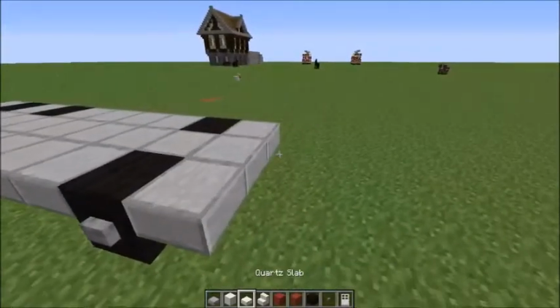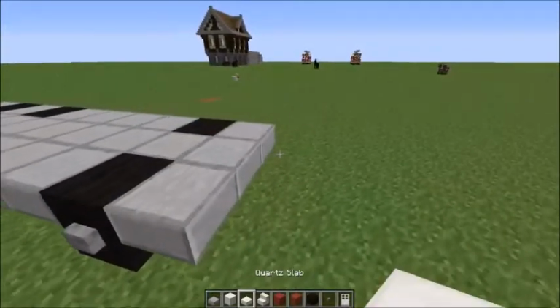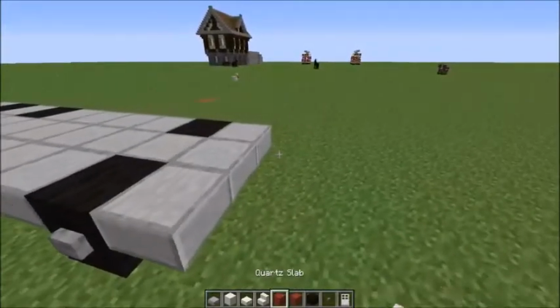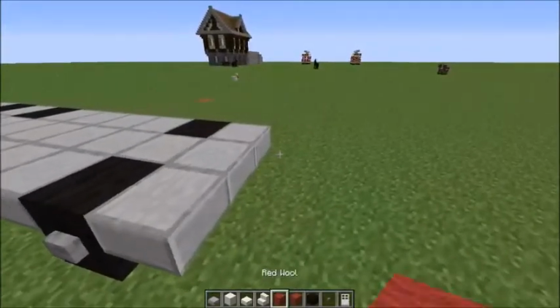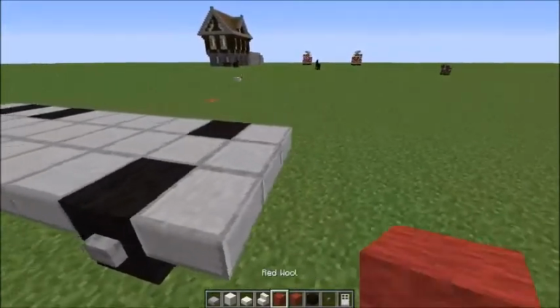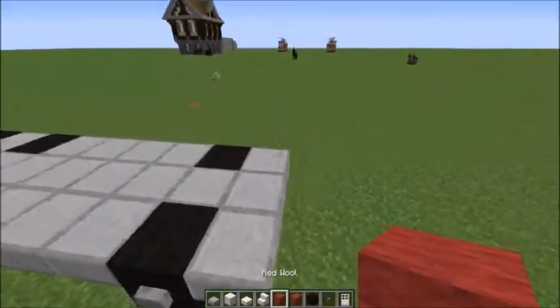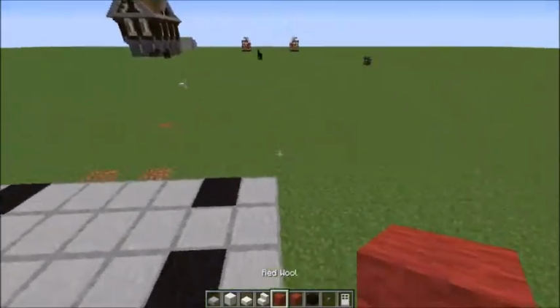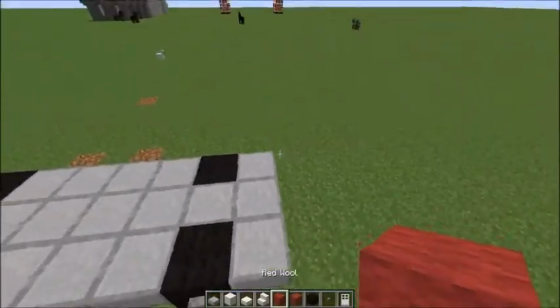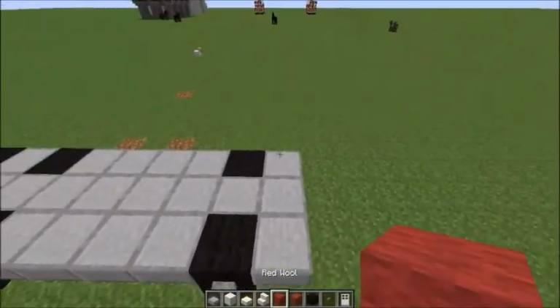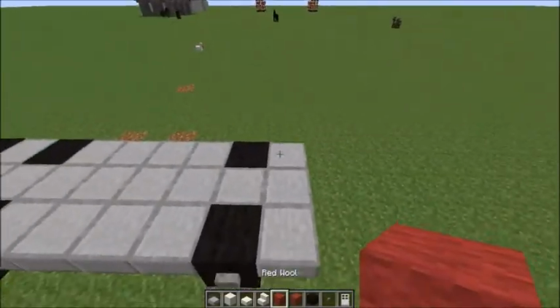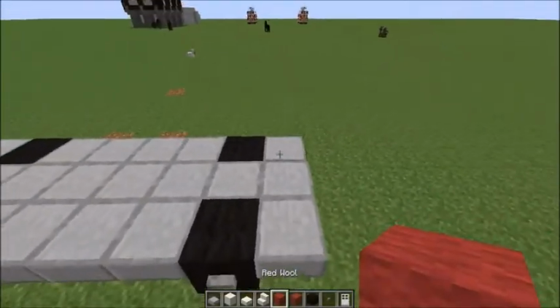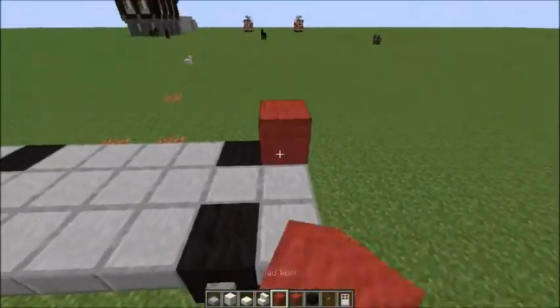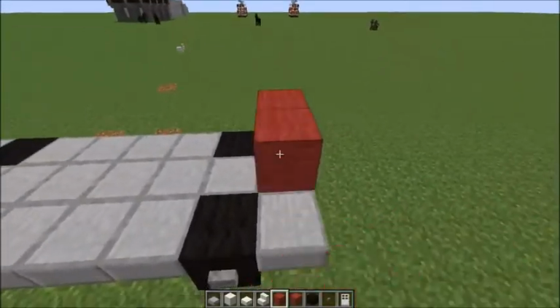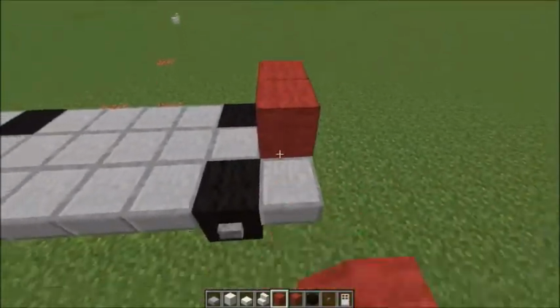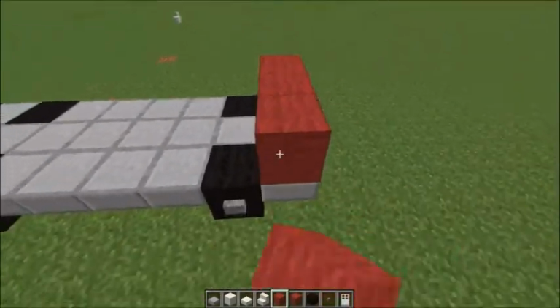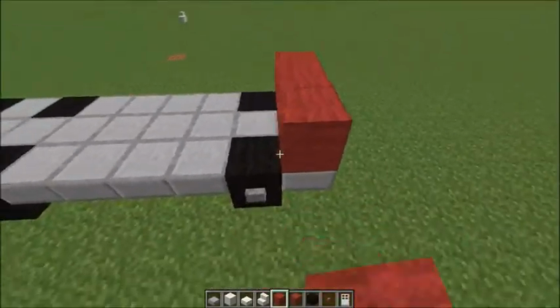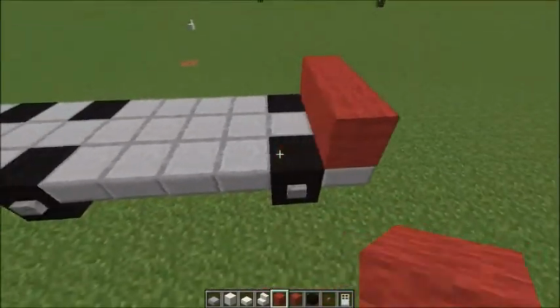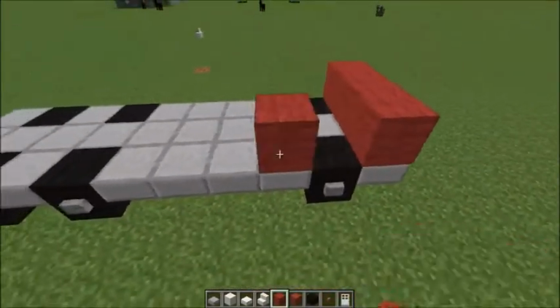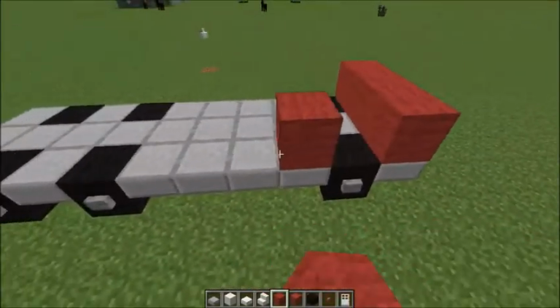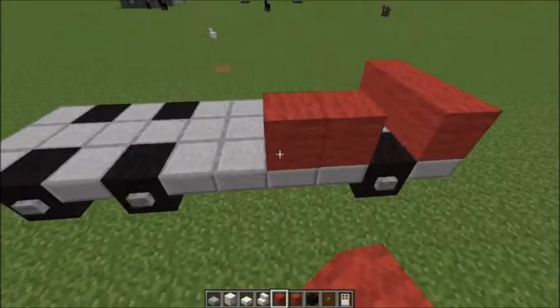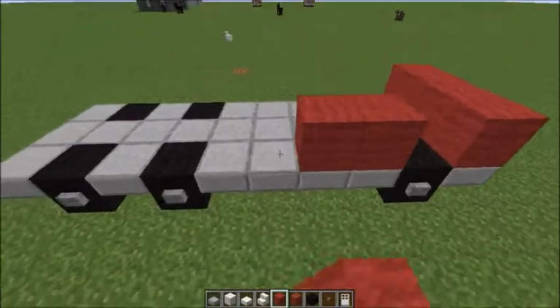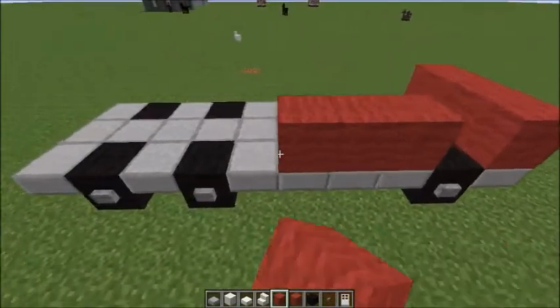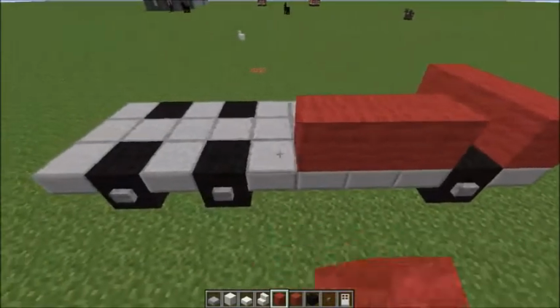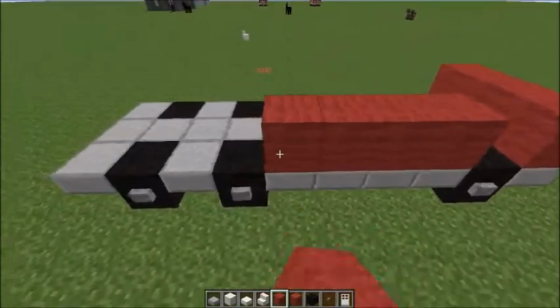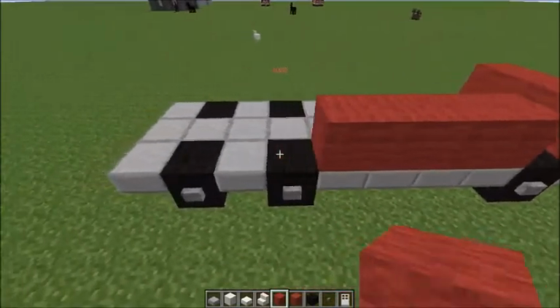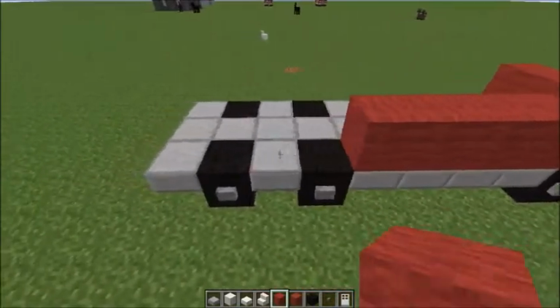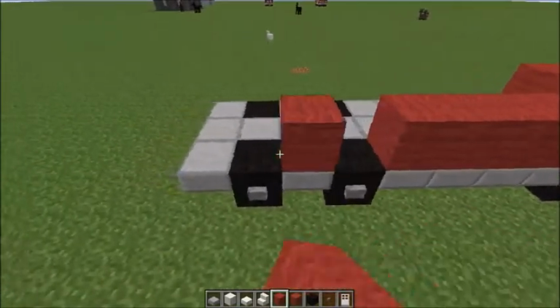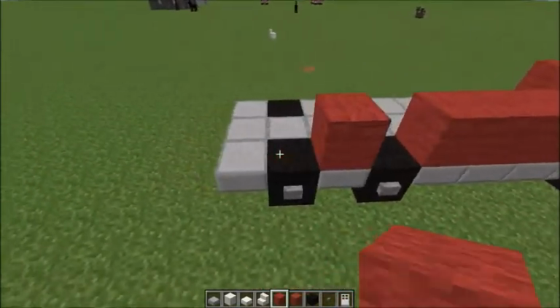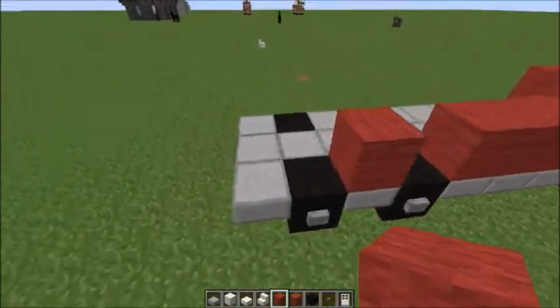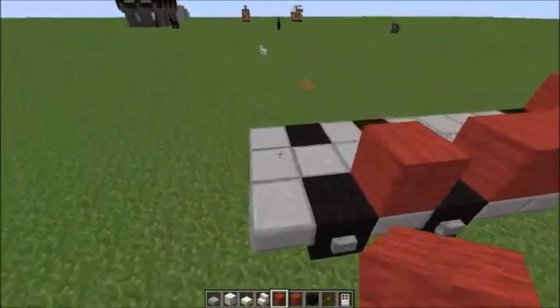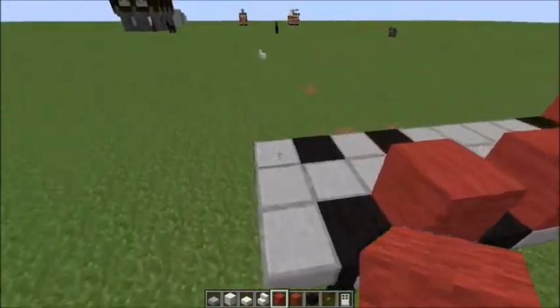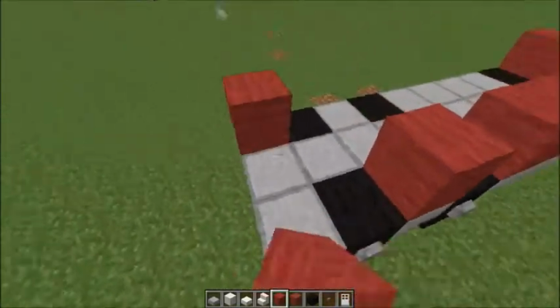Once we've added the buttons, we're going to be using red wall and we're going to place it all around the edge of the truck.